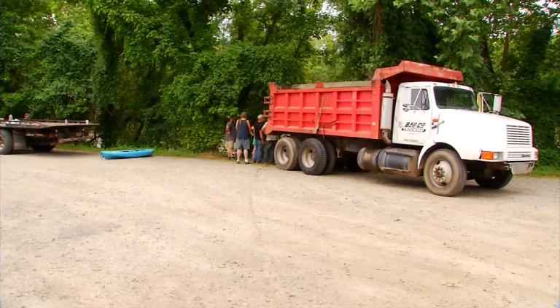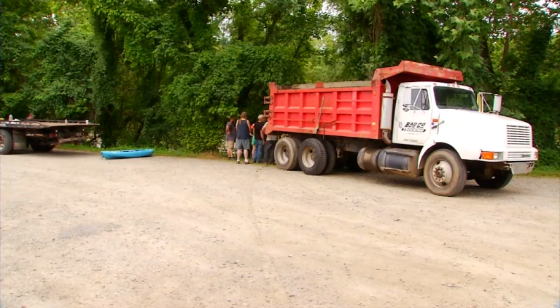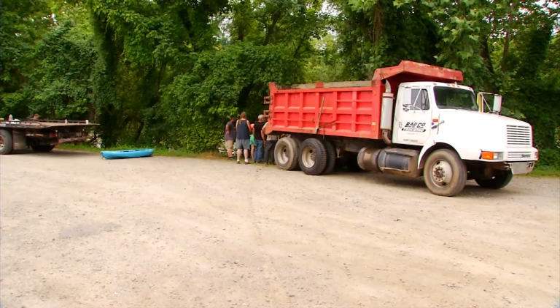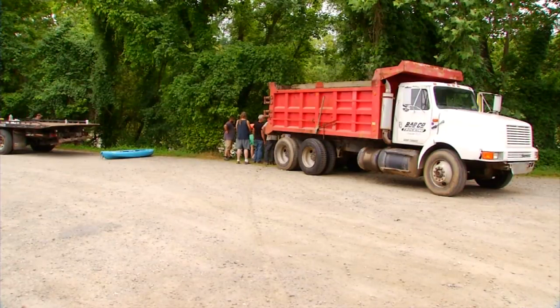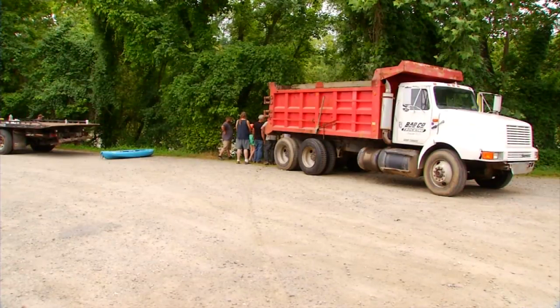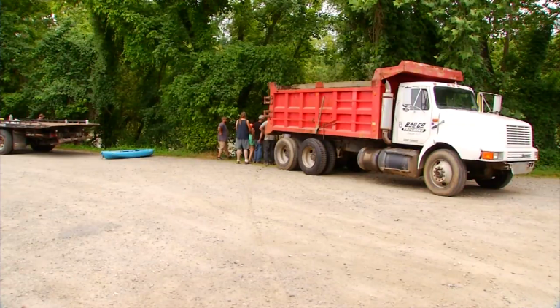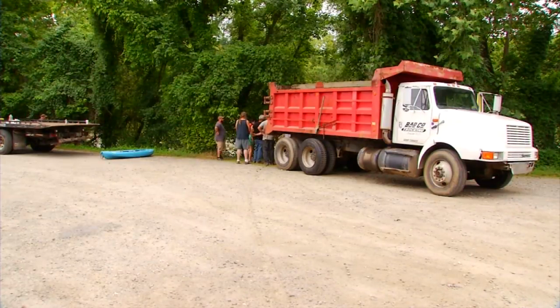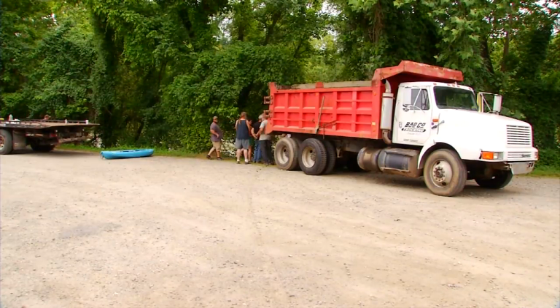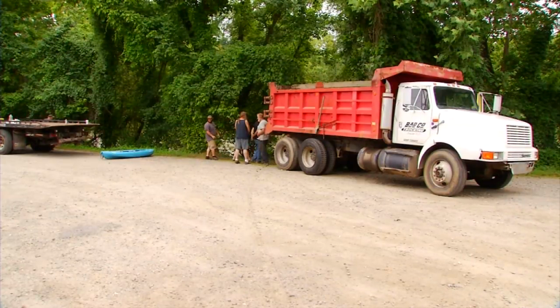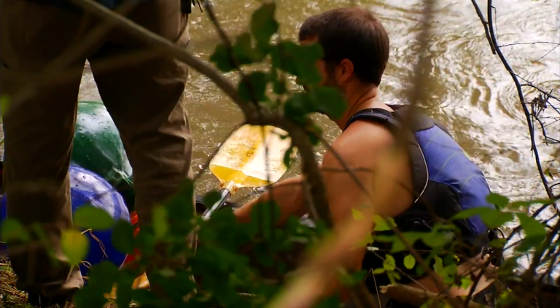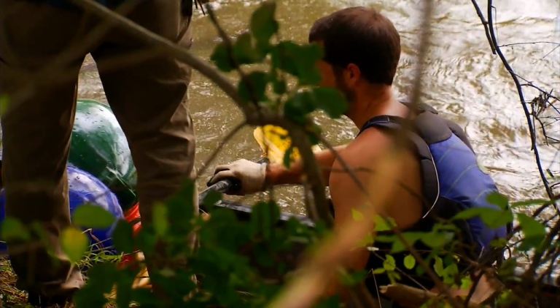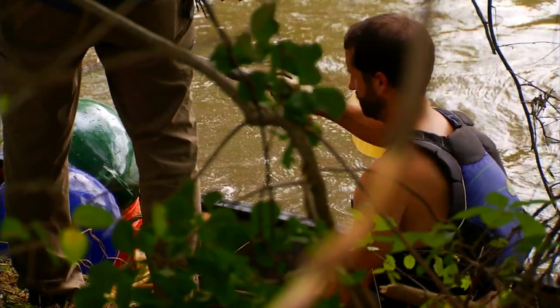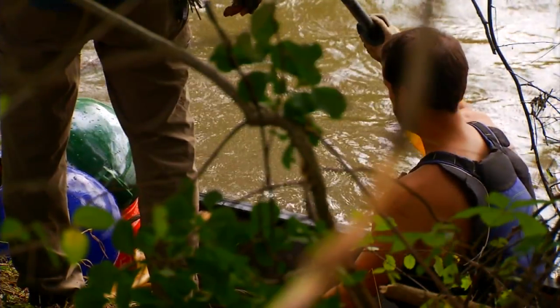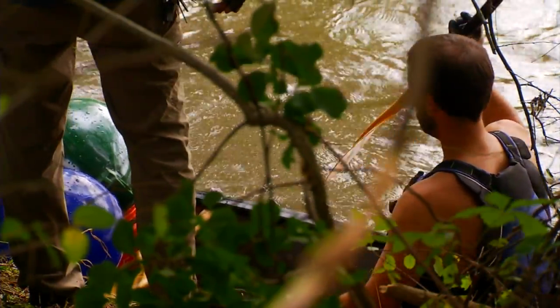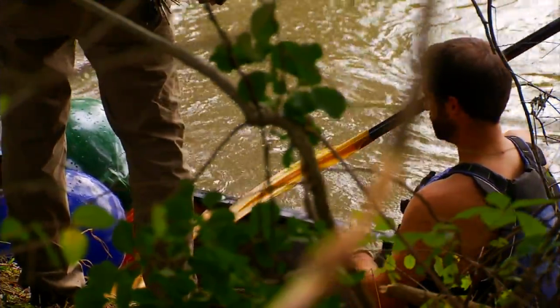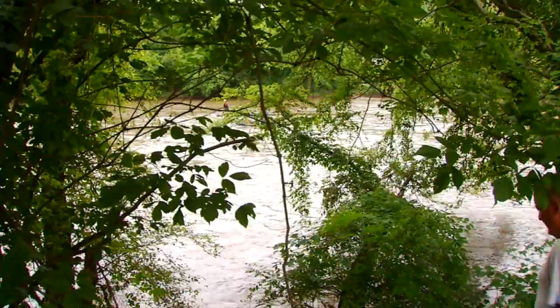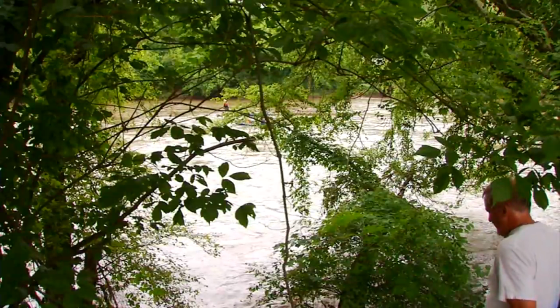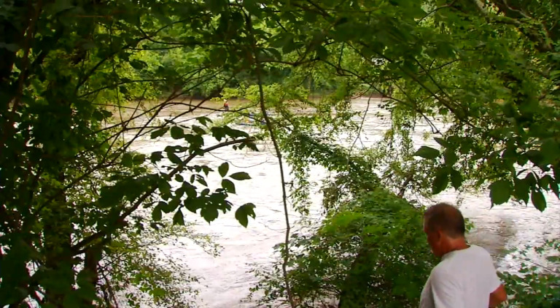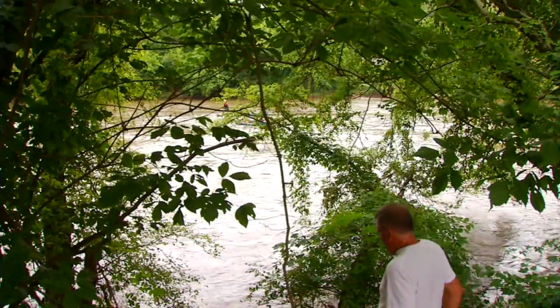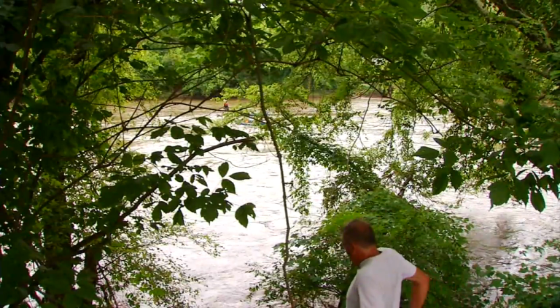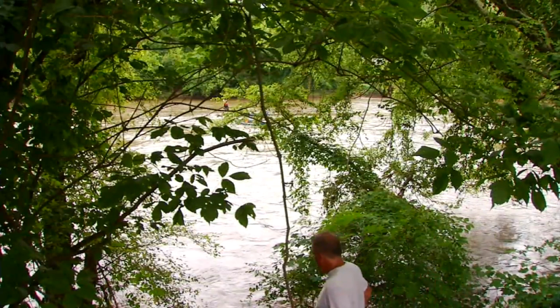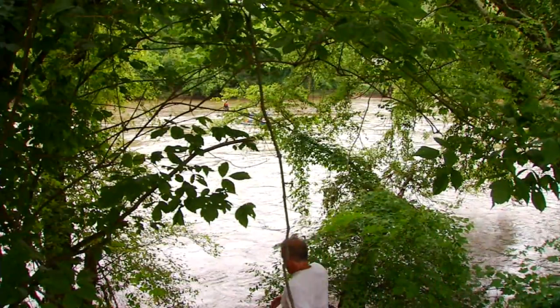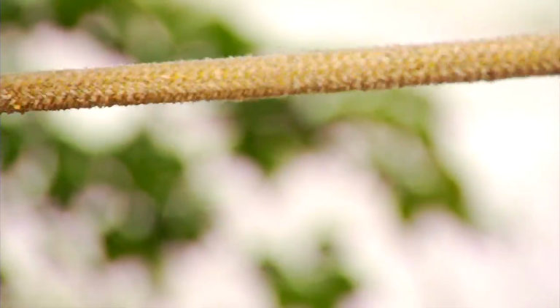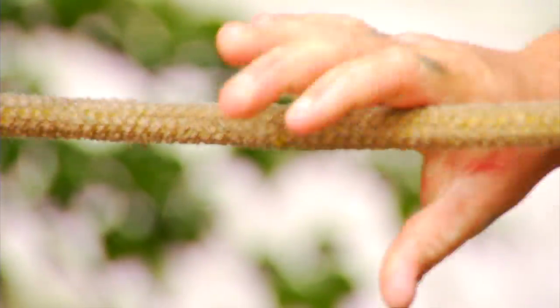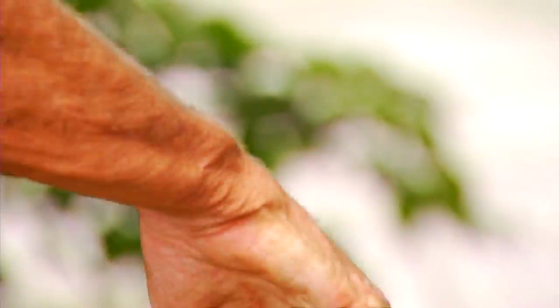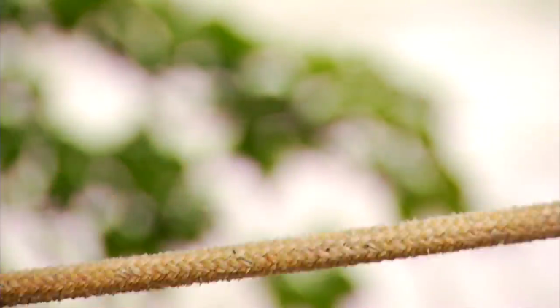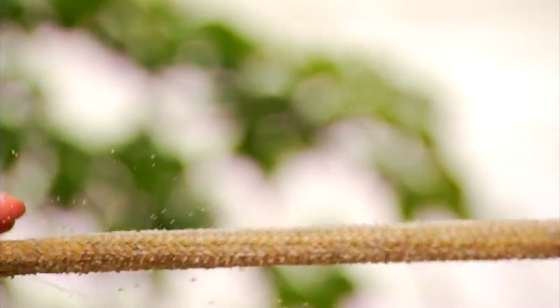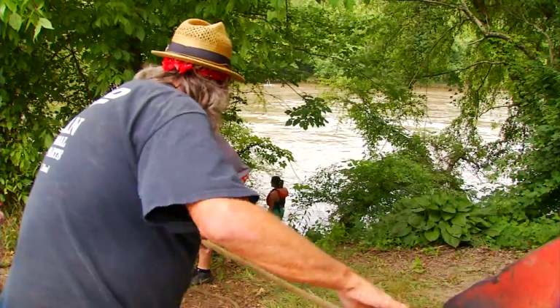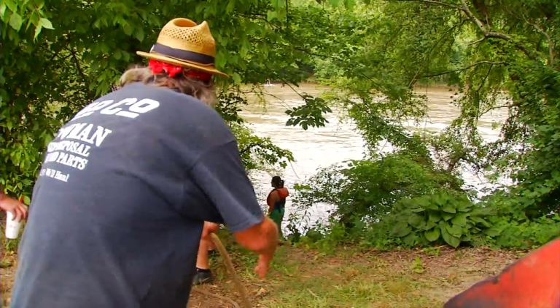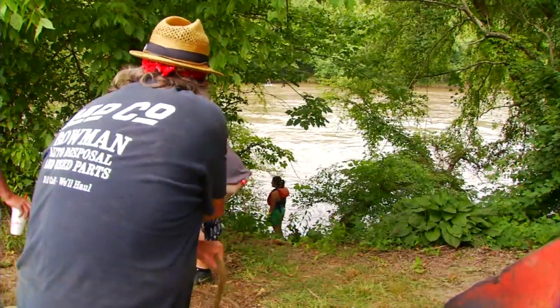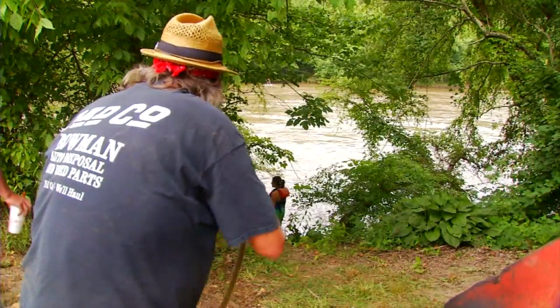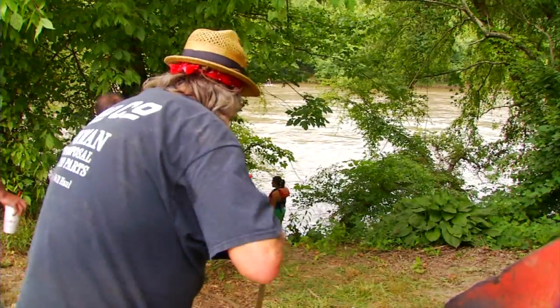A water rescue on the French Broad. Trying to rescue it. Common for summer, but common this rescue is not.